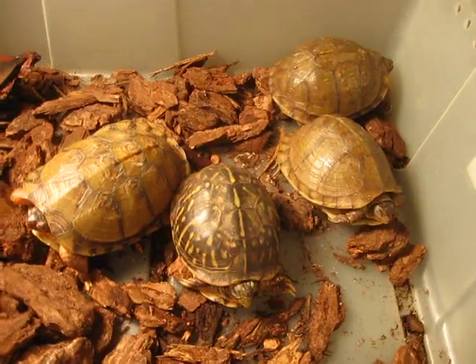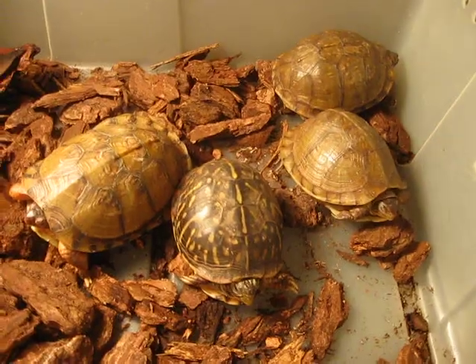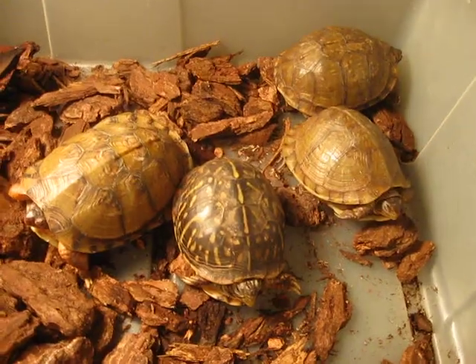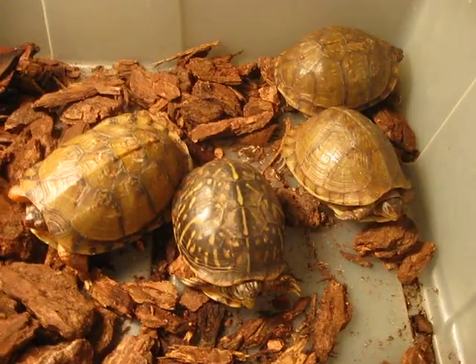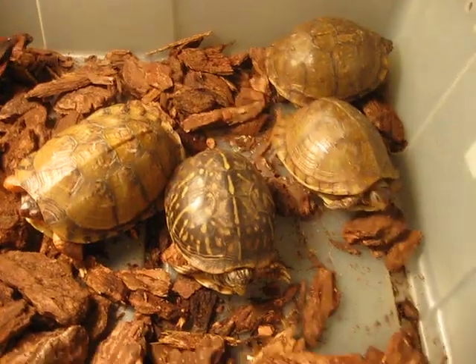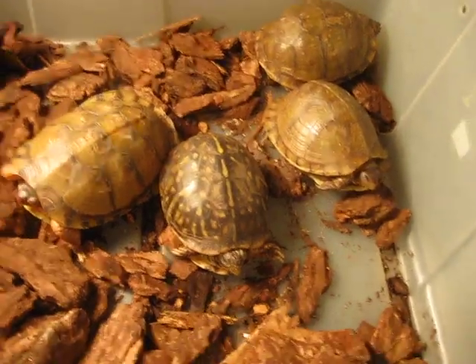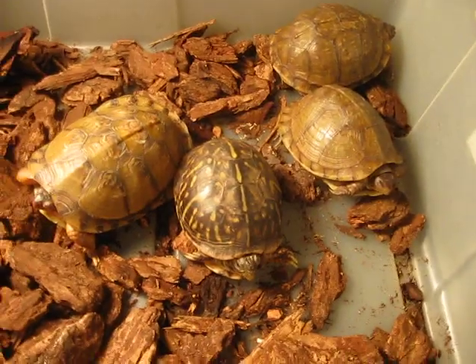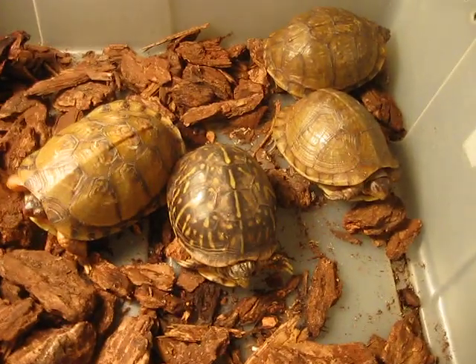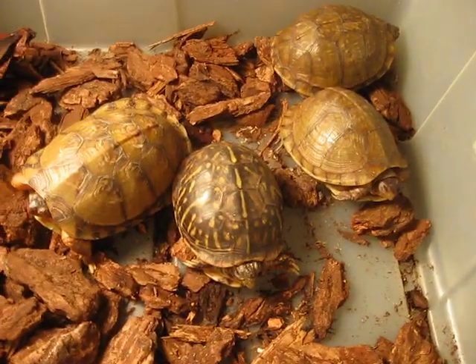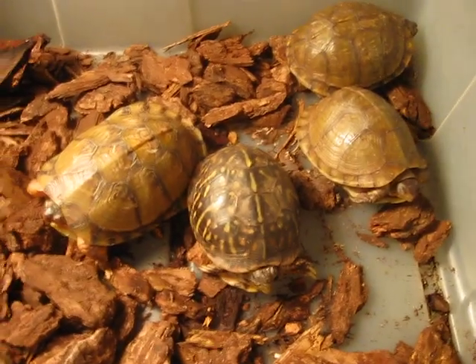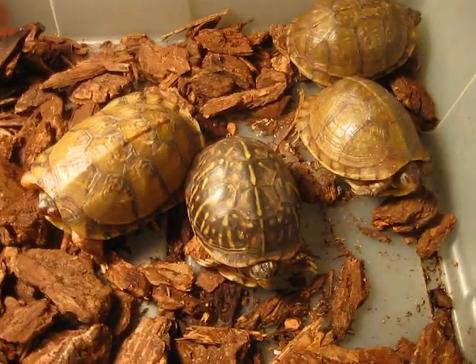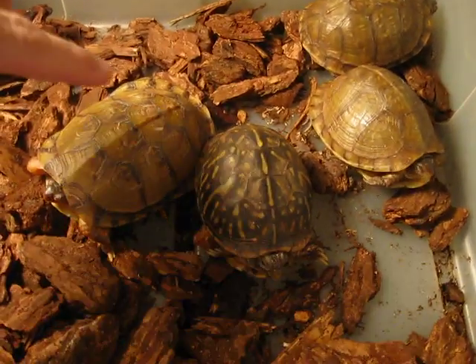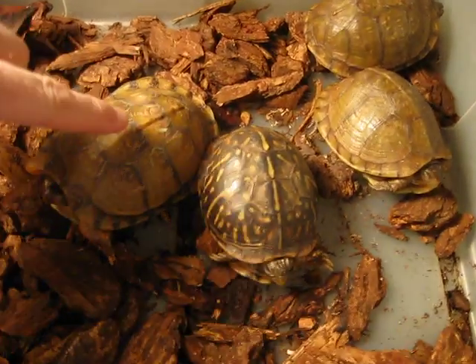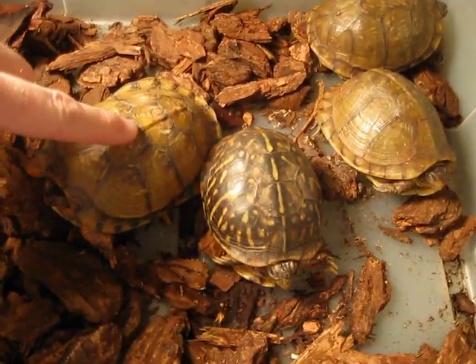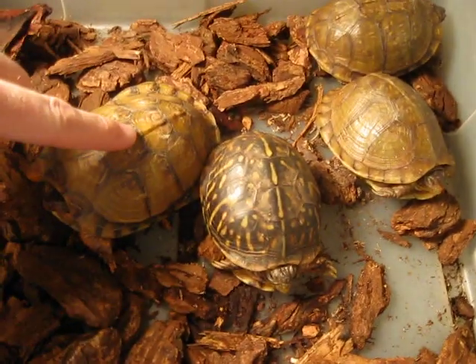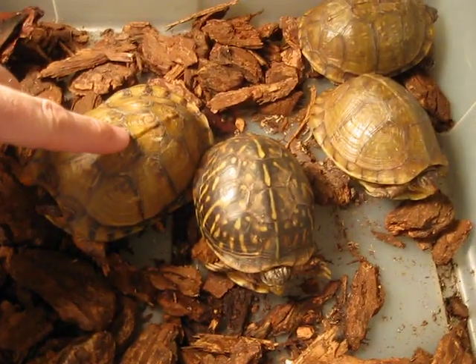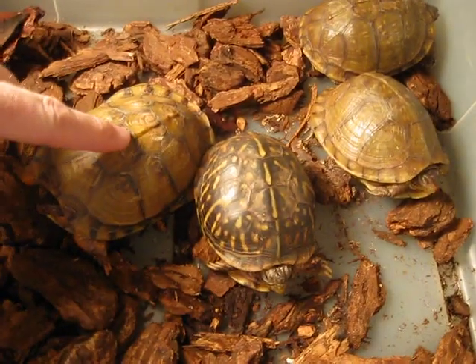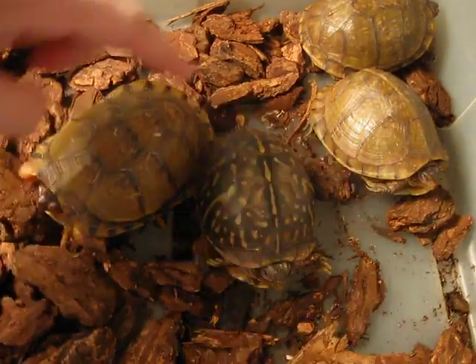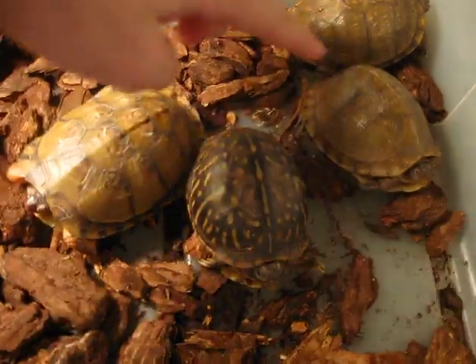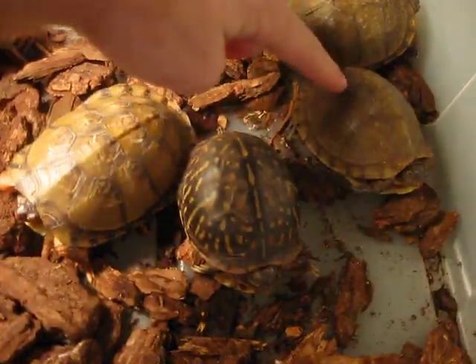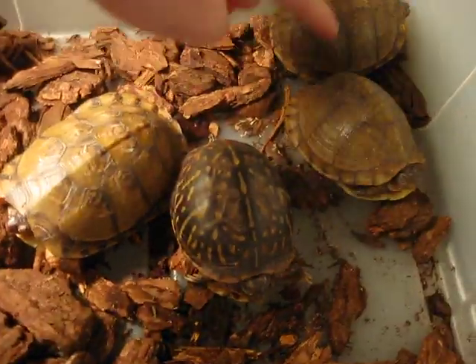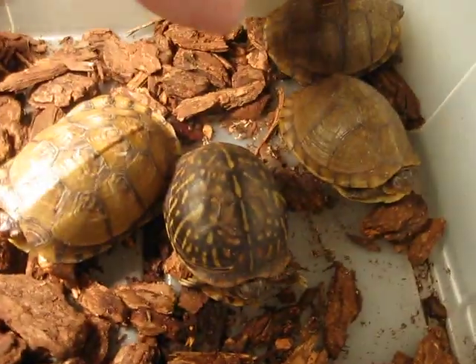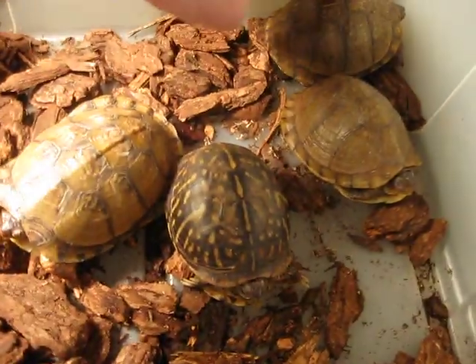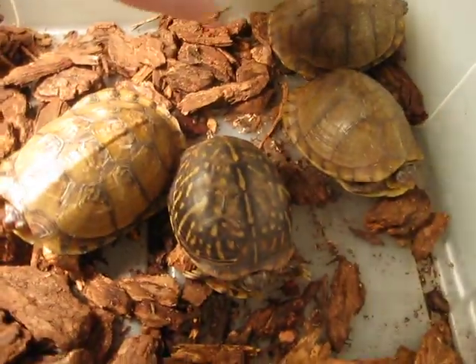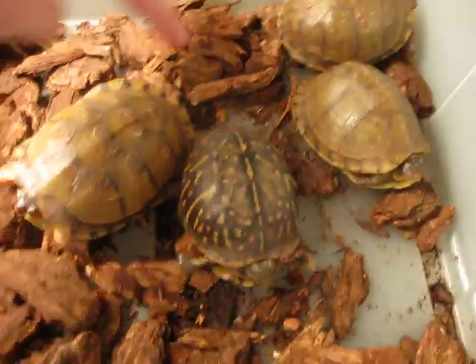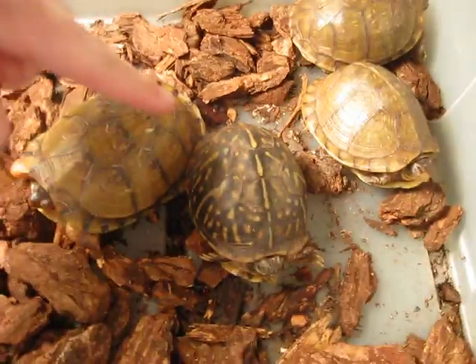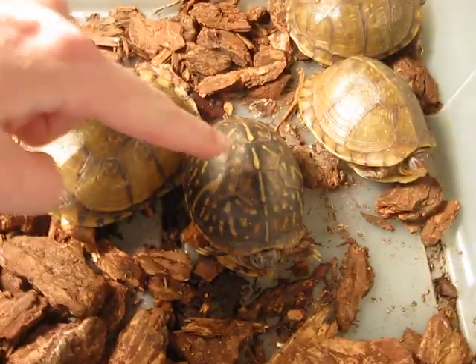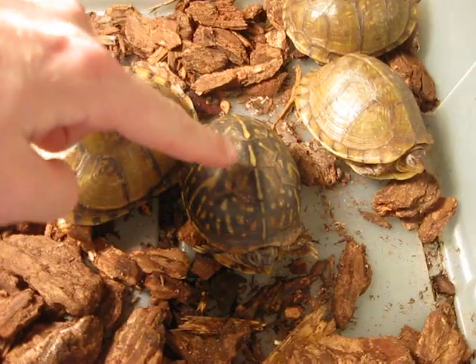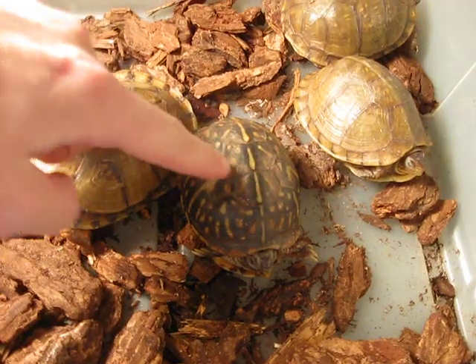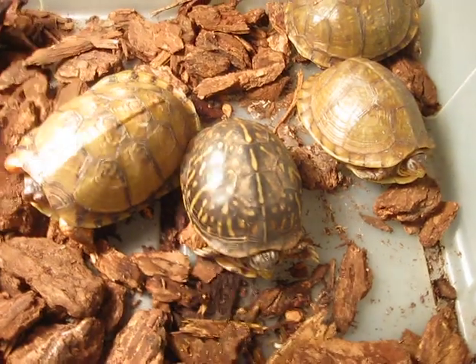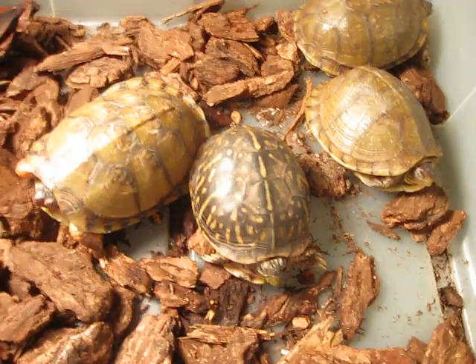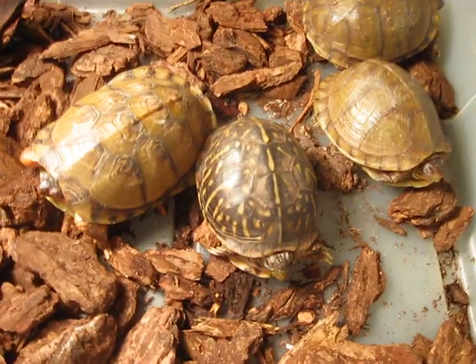Here we have four little box turtles. There's a three-toed, a three-toed, a three-toed, and an ornate box turtle.